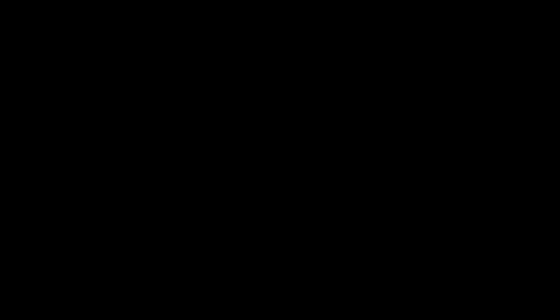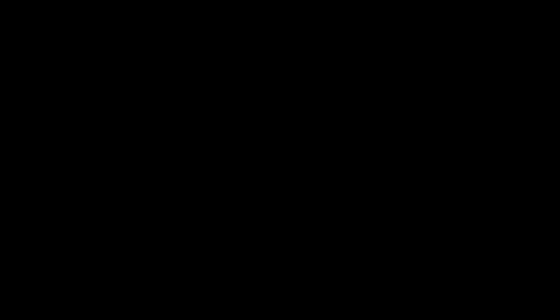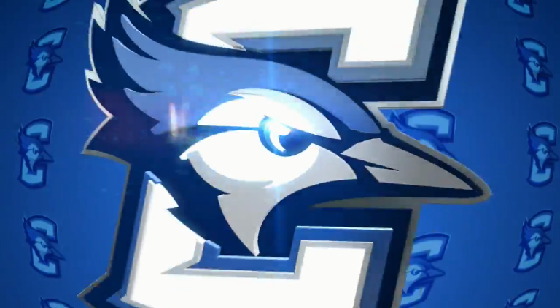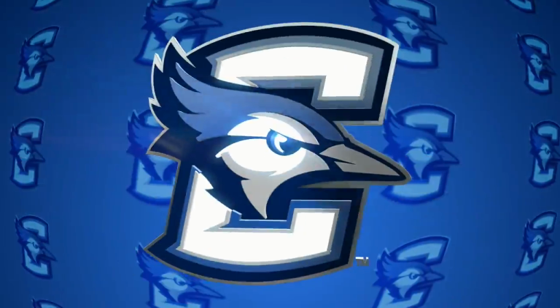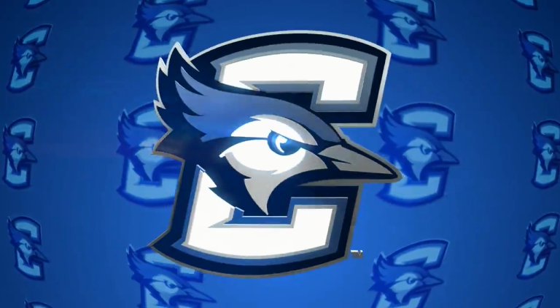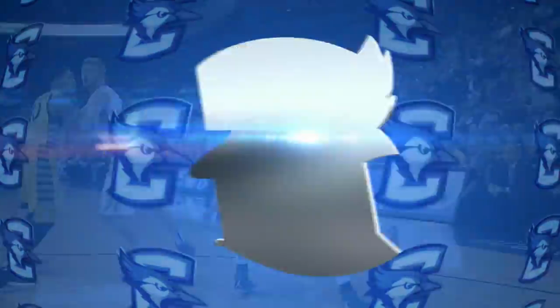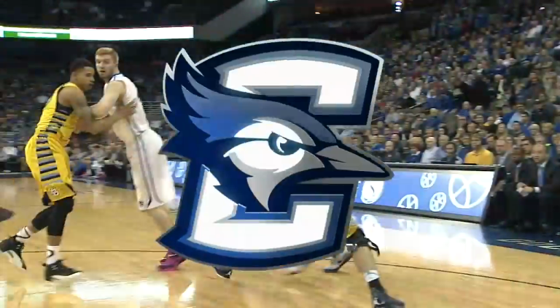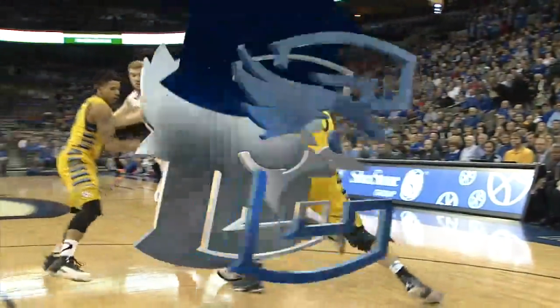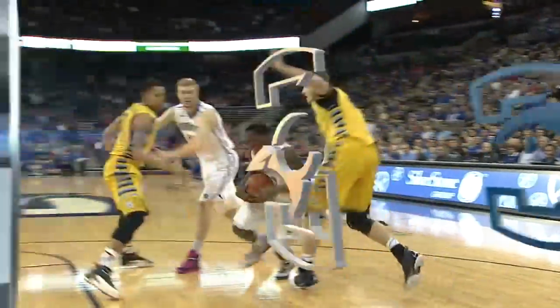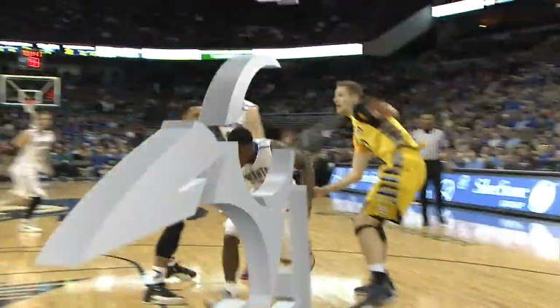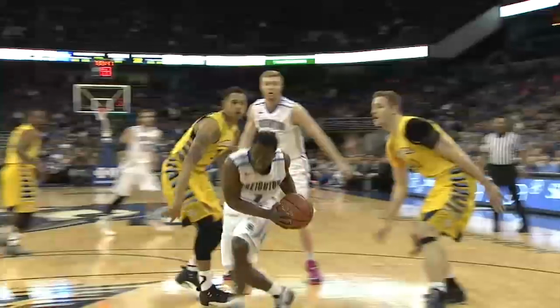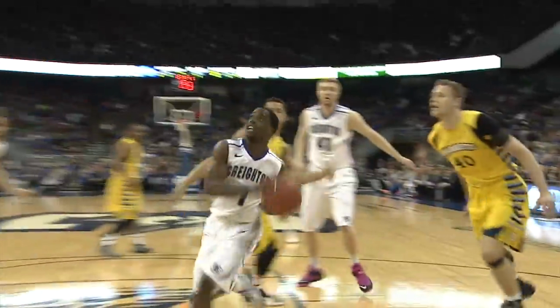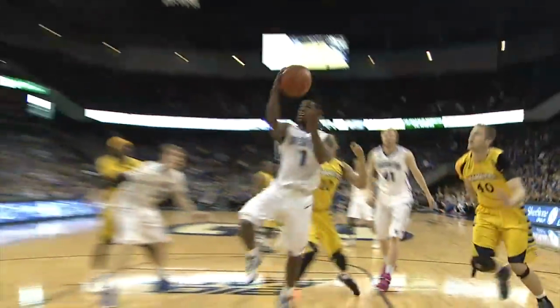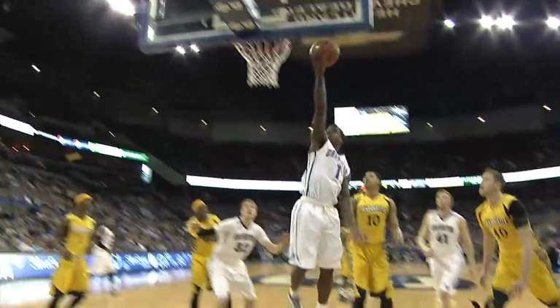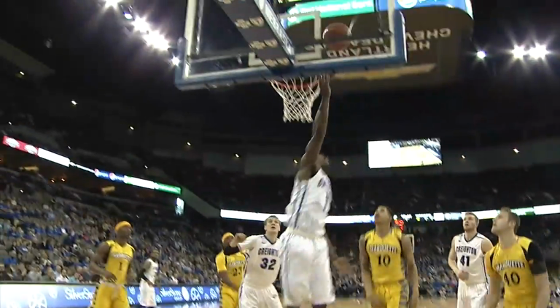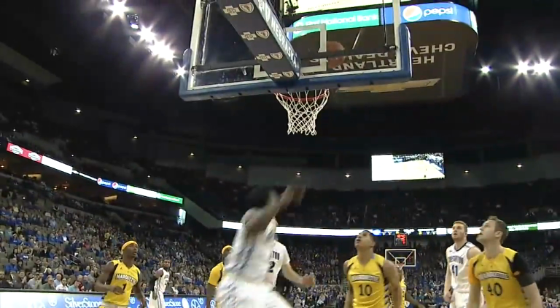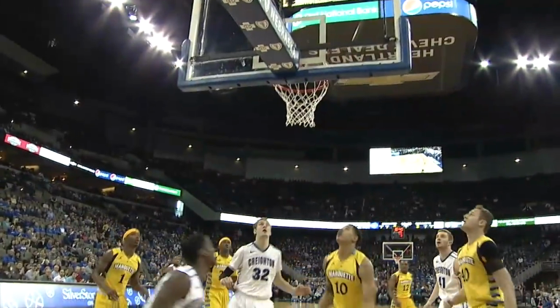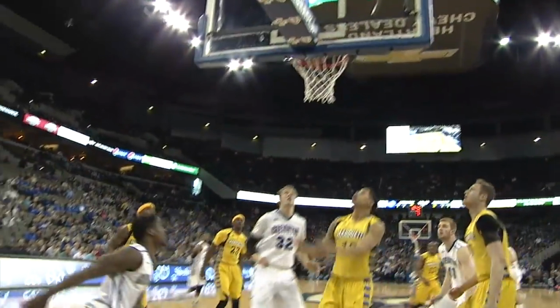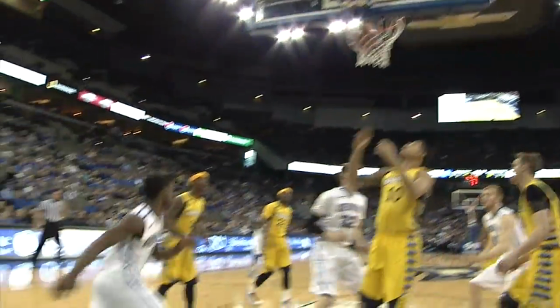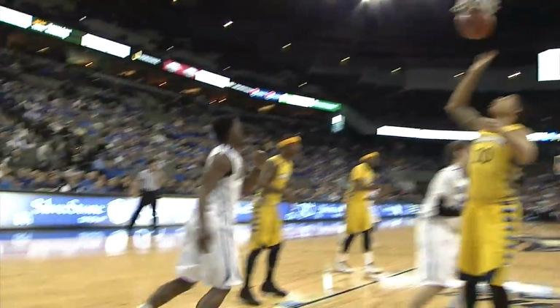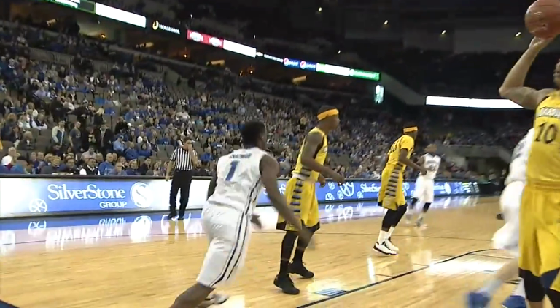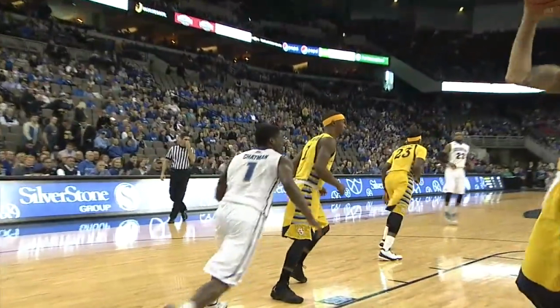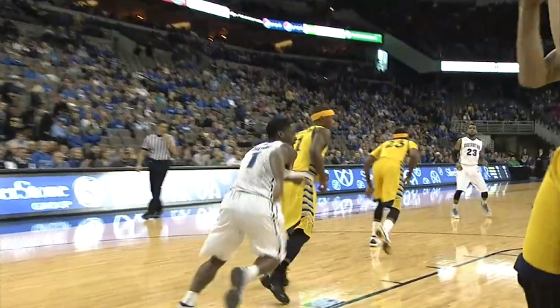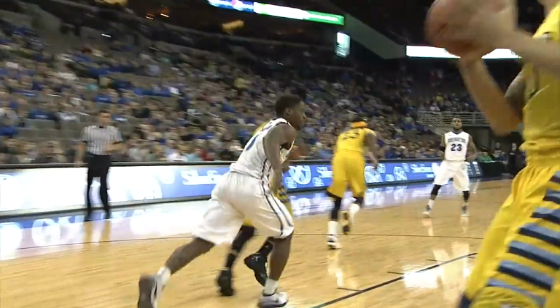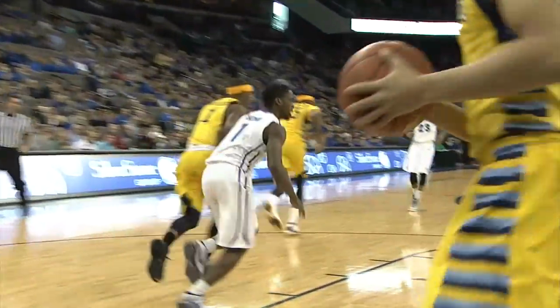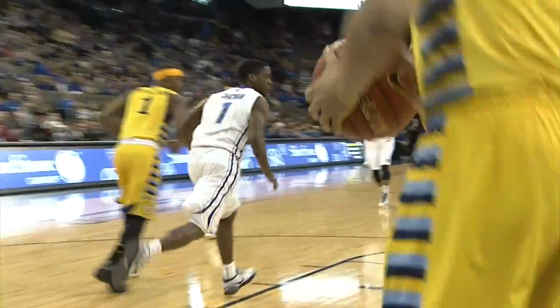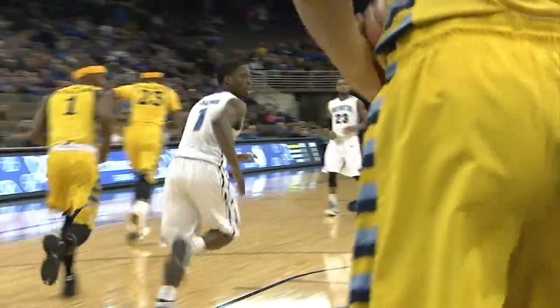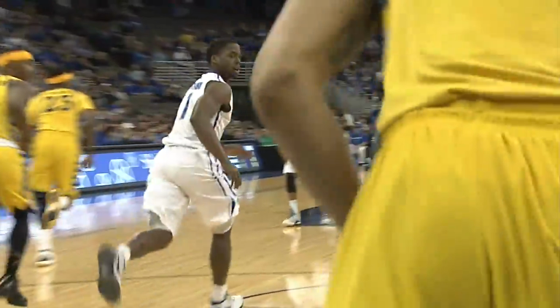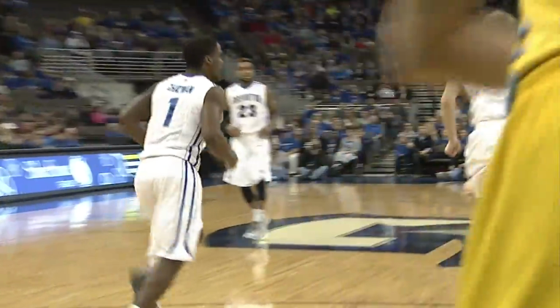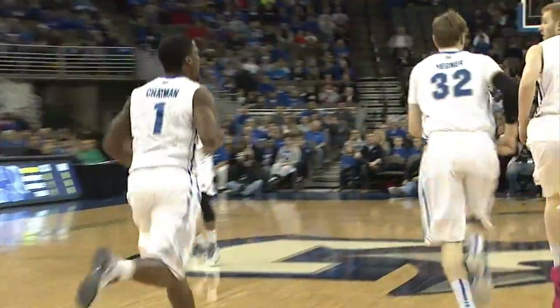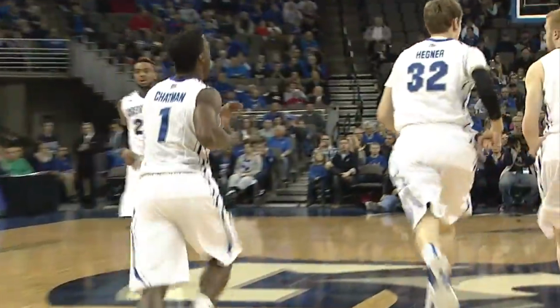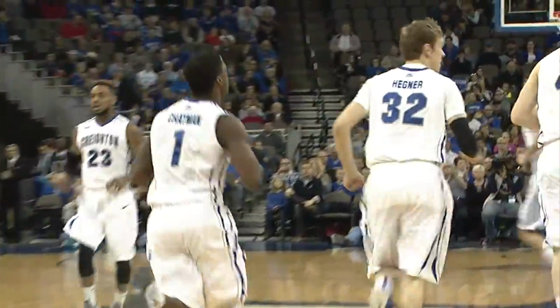It's Chapman. Chapman off the screen, drives through the paint, takes it up strong and lays it in with a right hand.